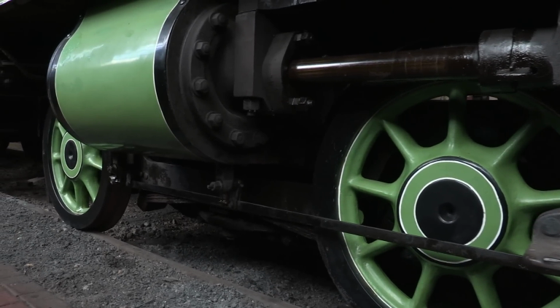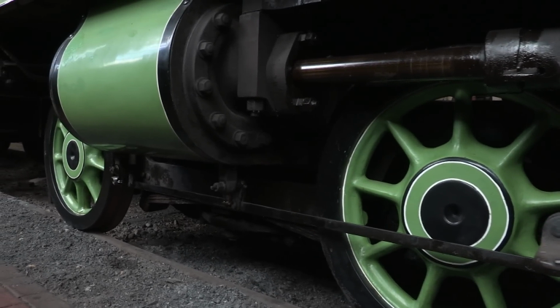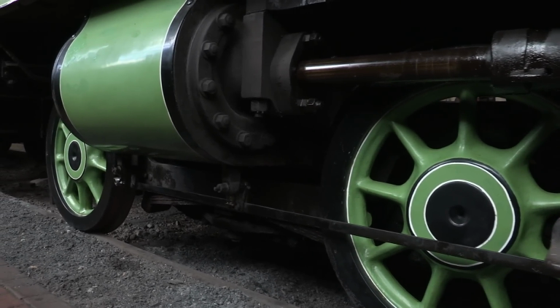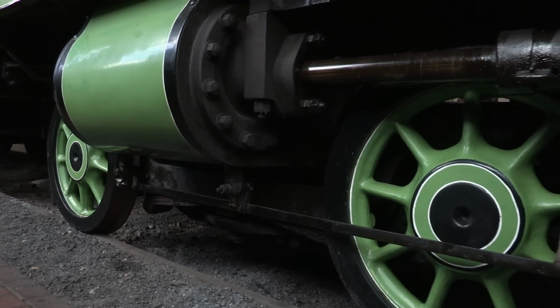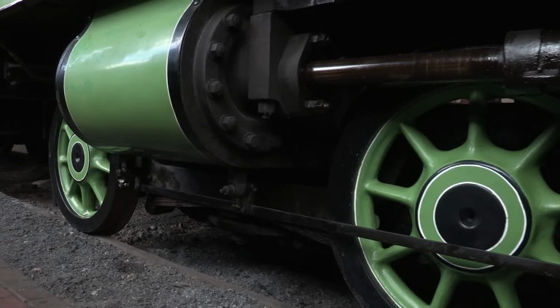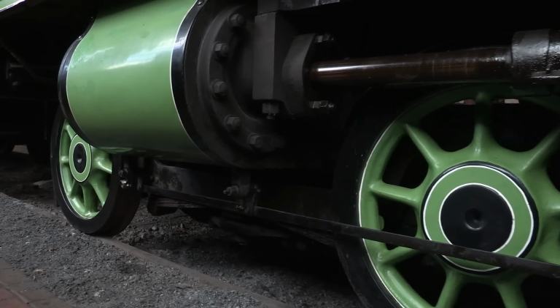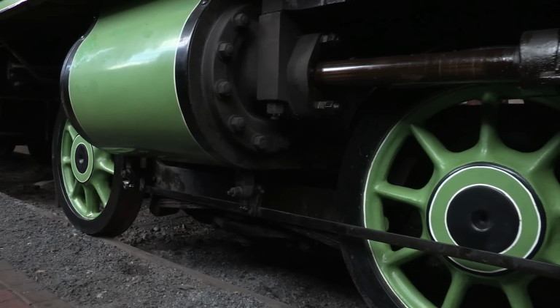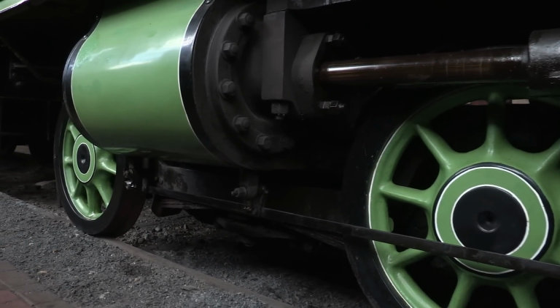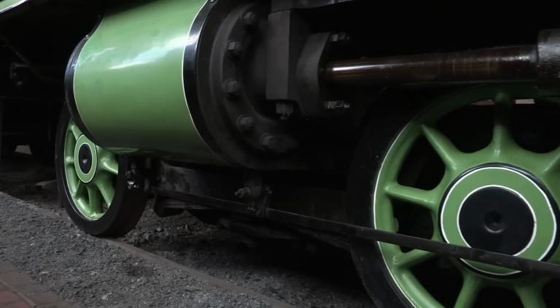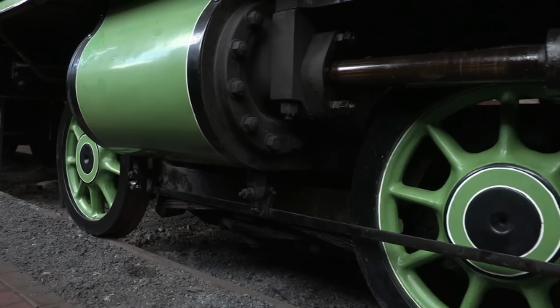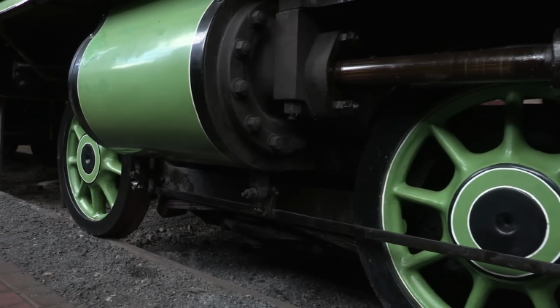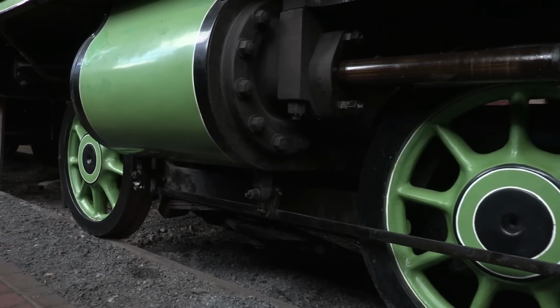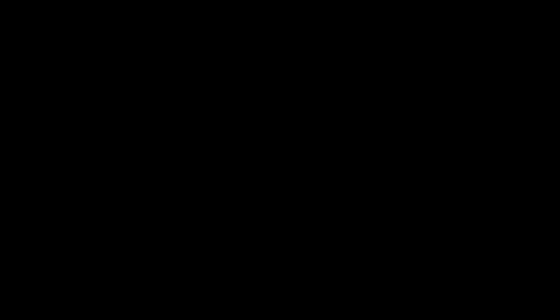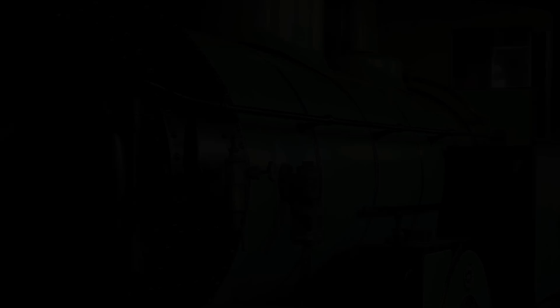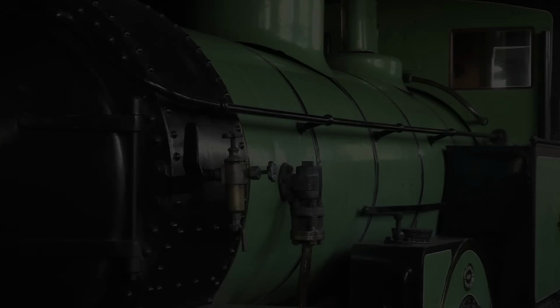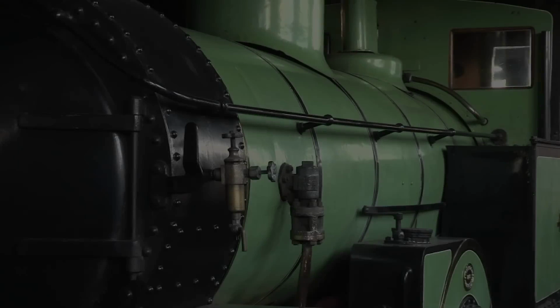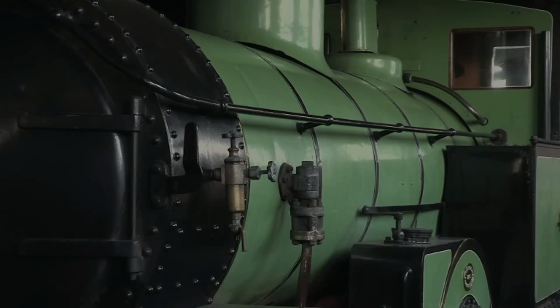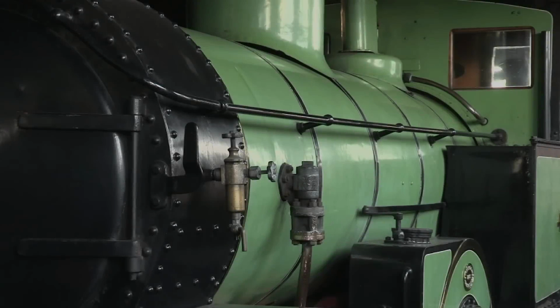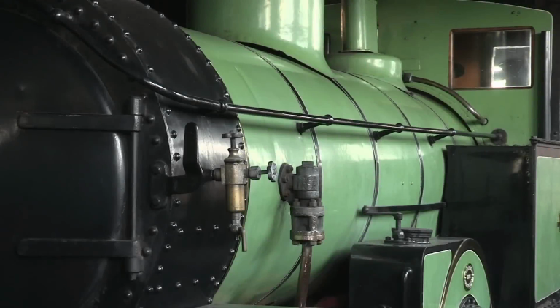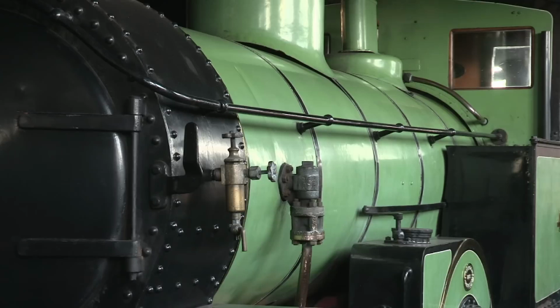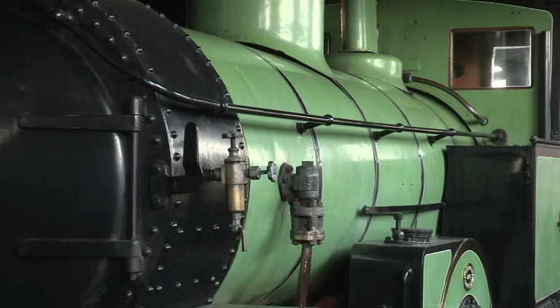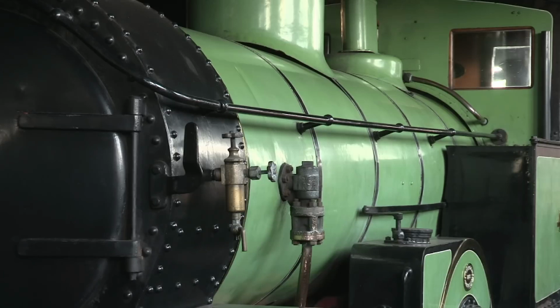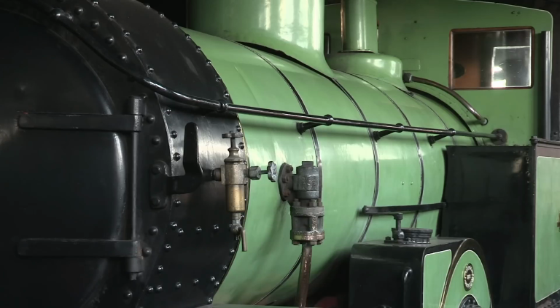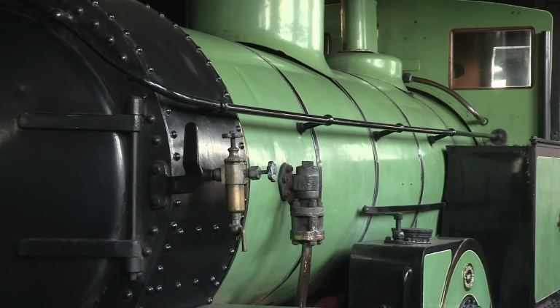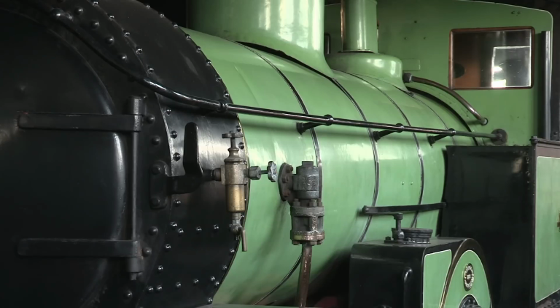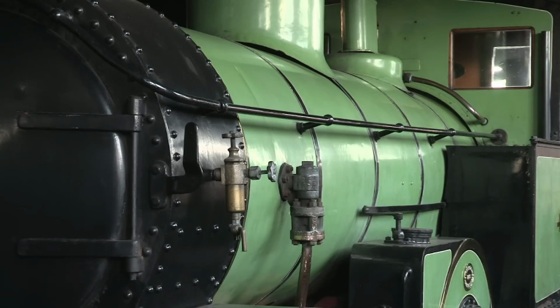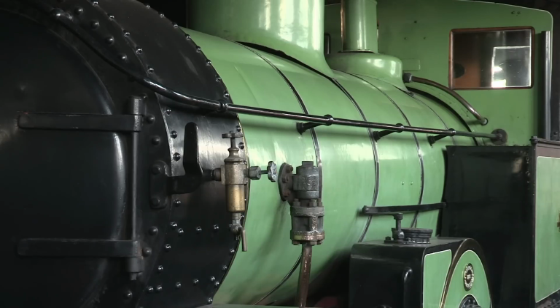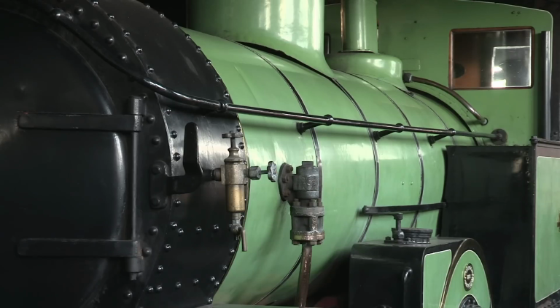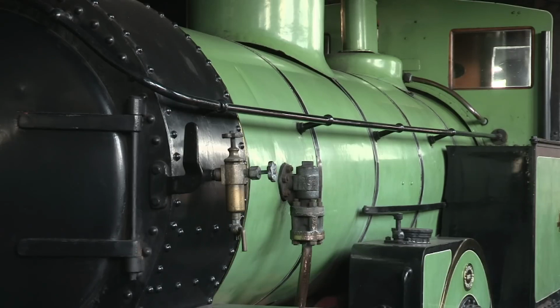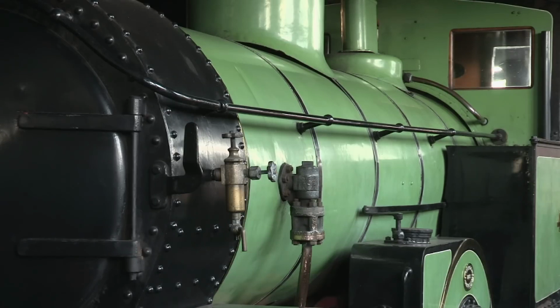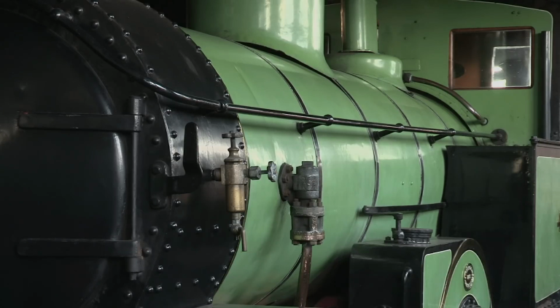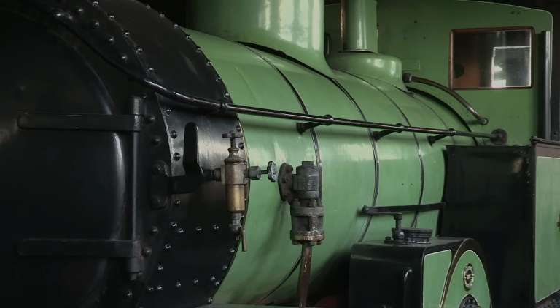Until, in 1990, the most vital of those original parts — the boiler — finally gave up the ghost.